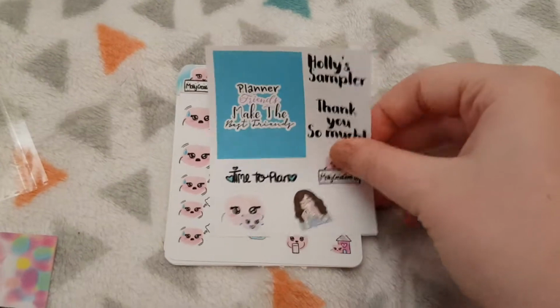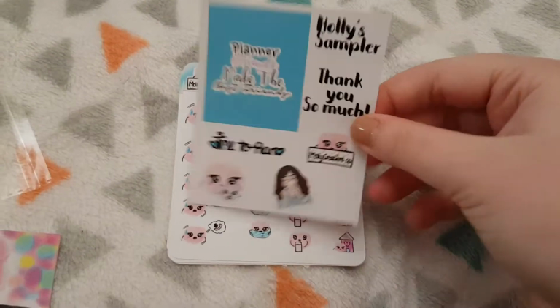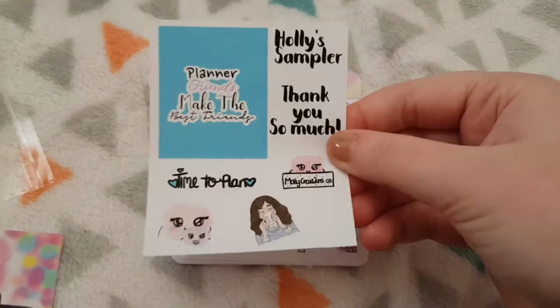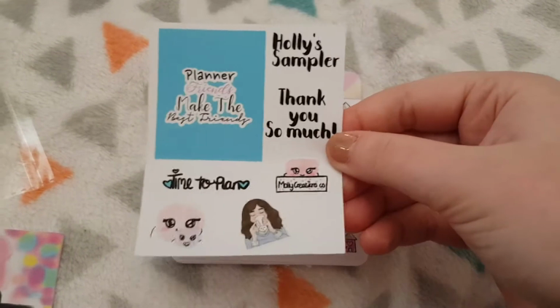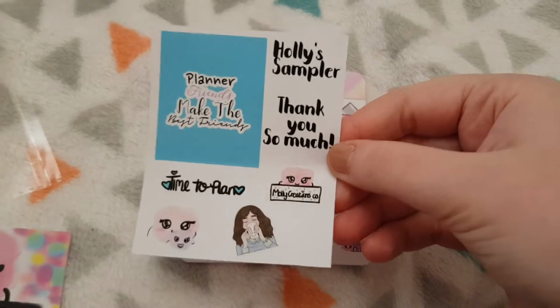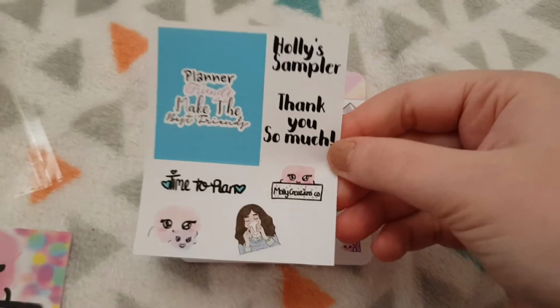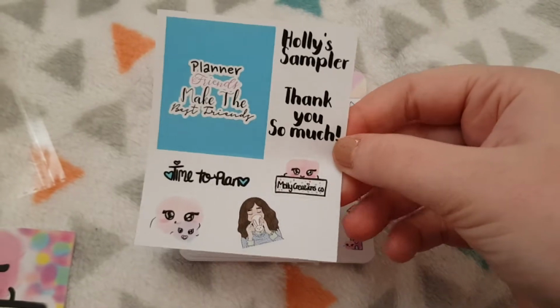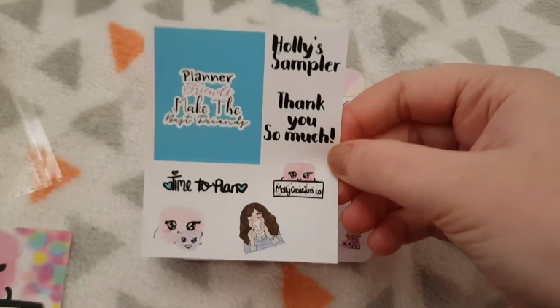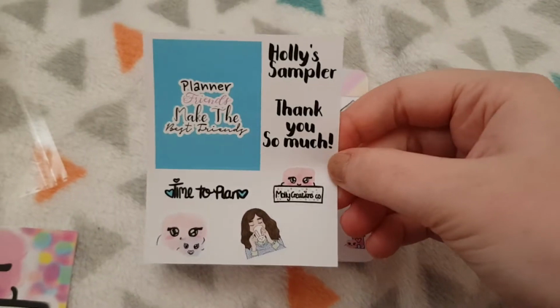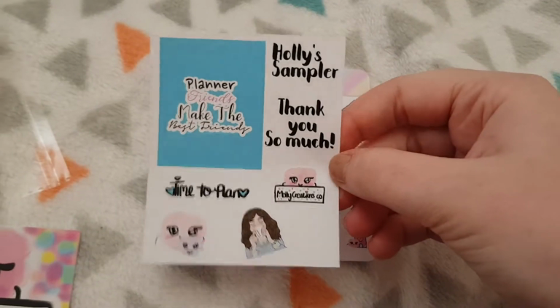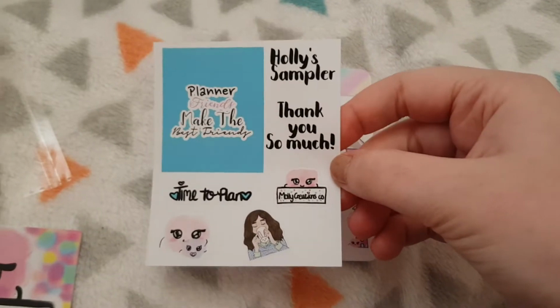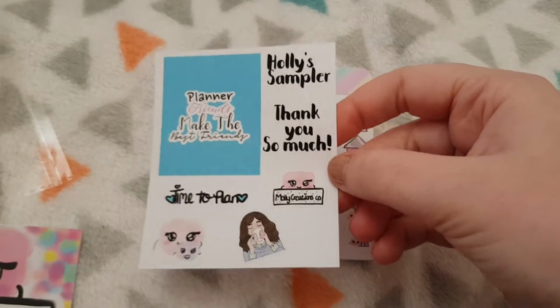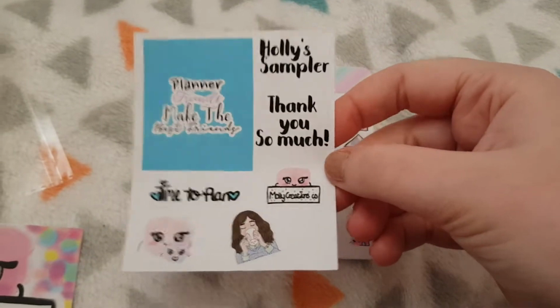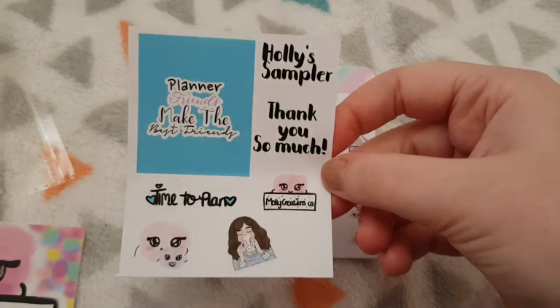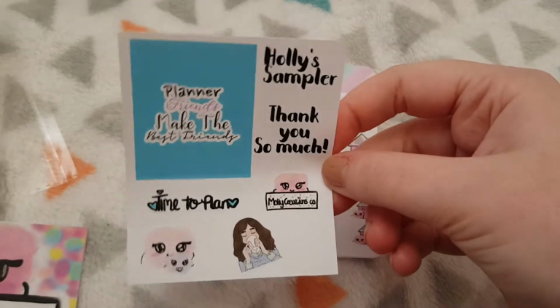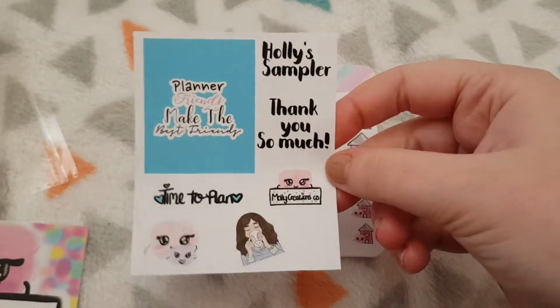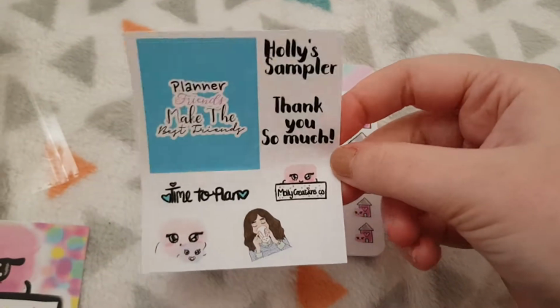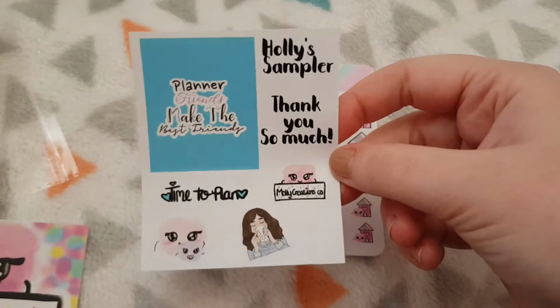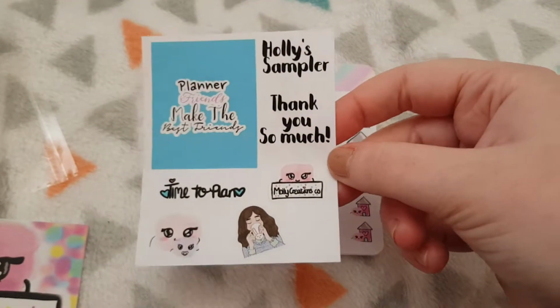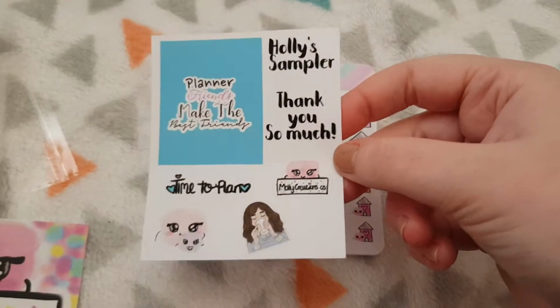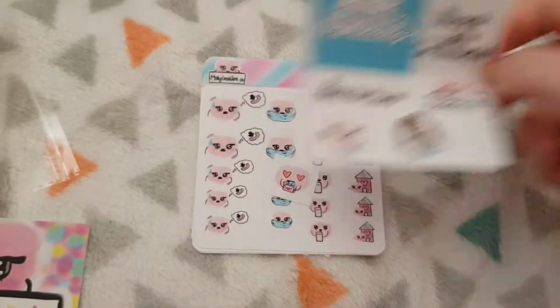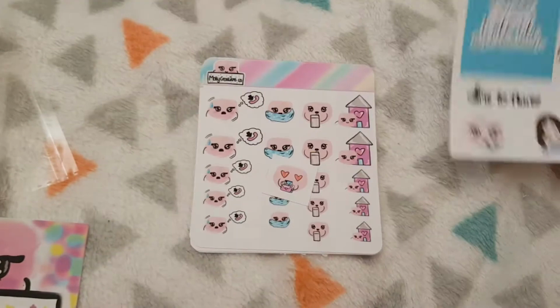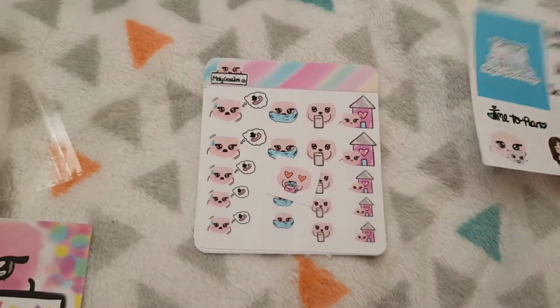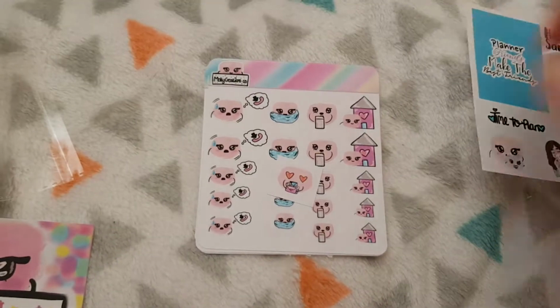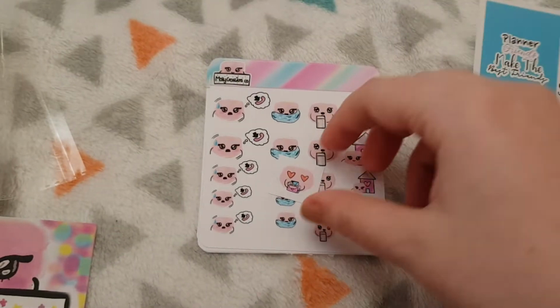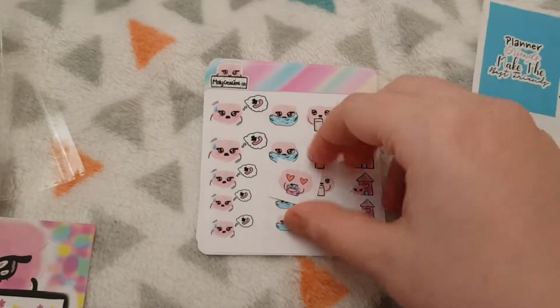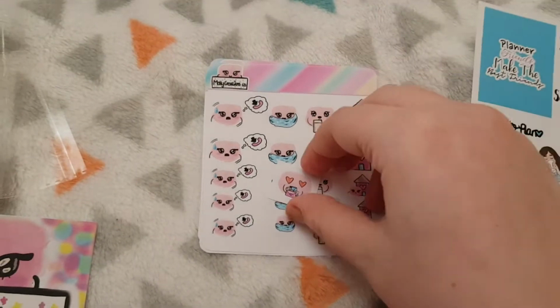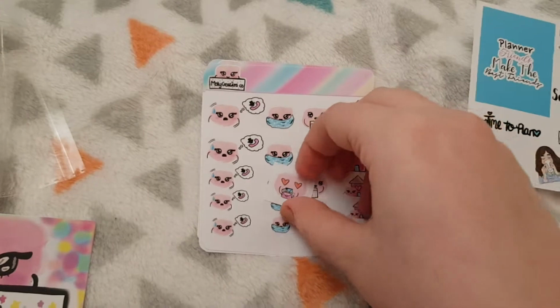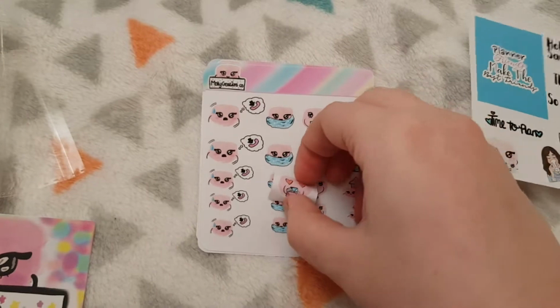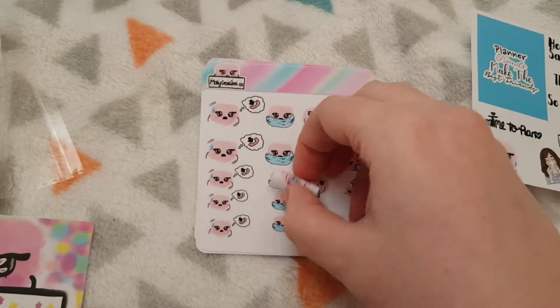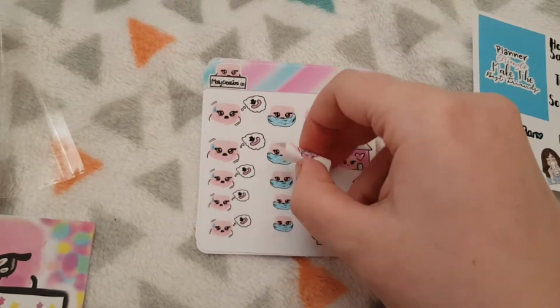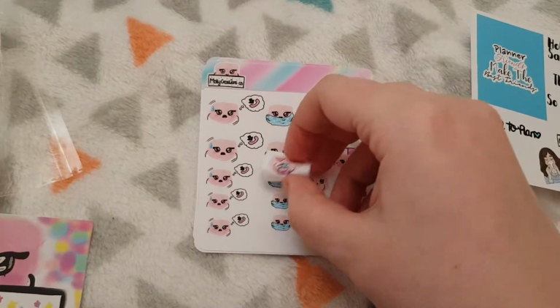I used Holly's code again, so I got Holly's sampler. And yes, I did spend over five pounds.